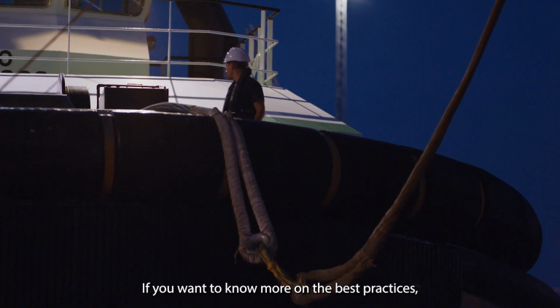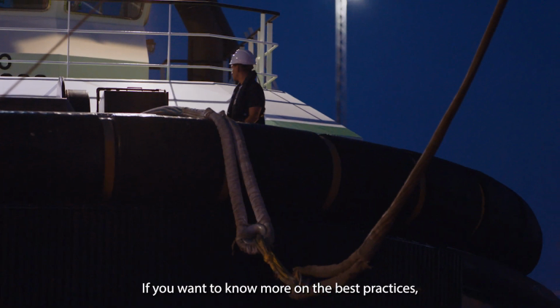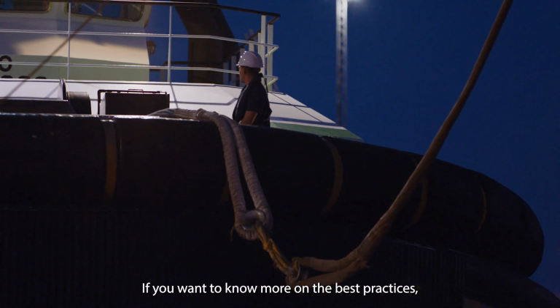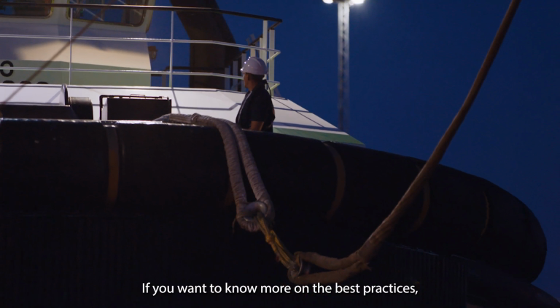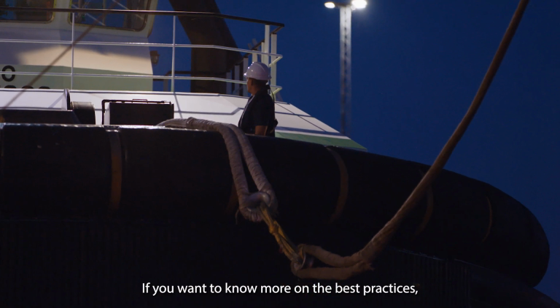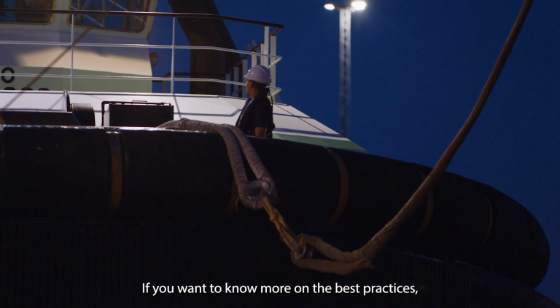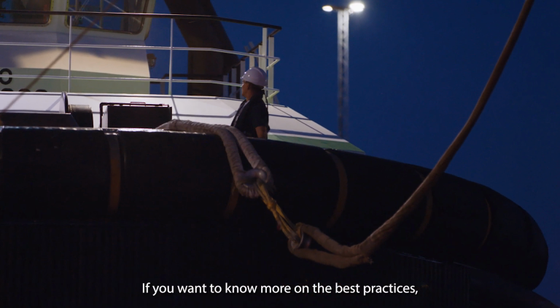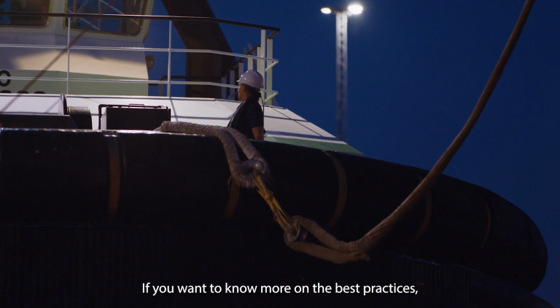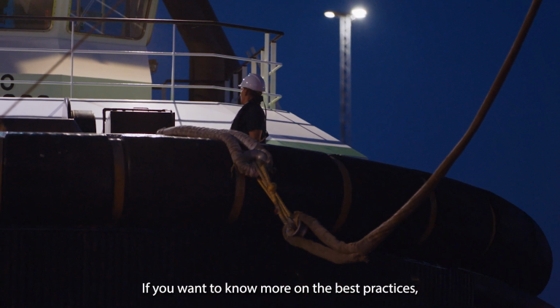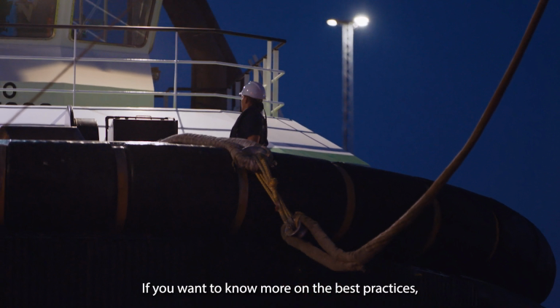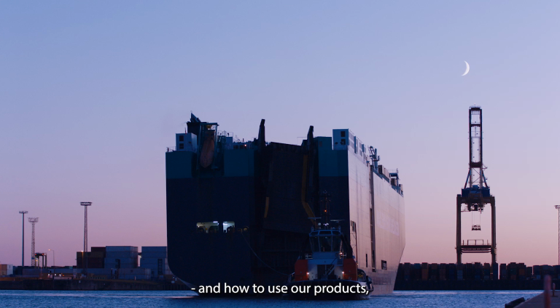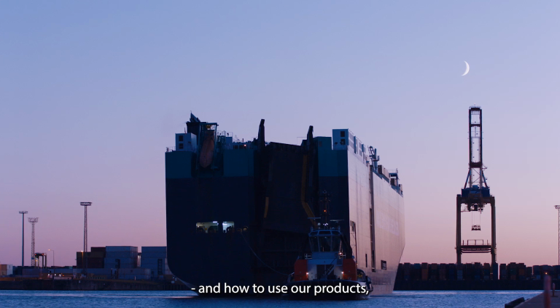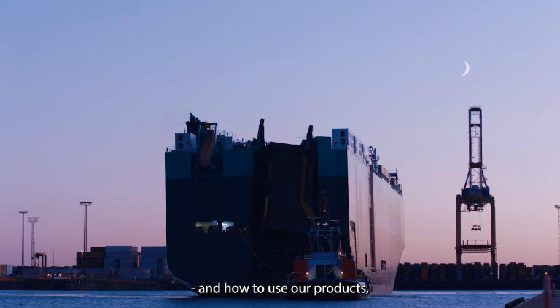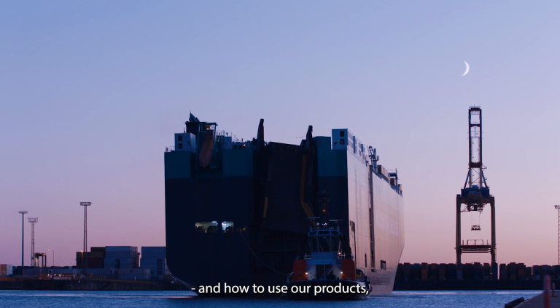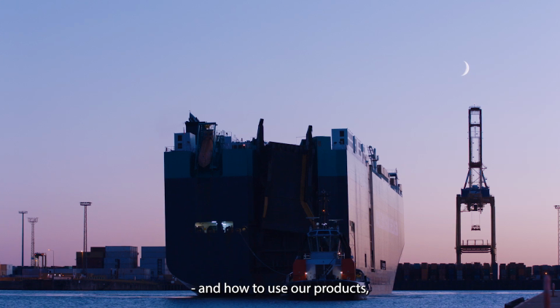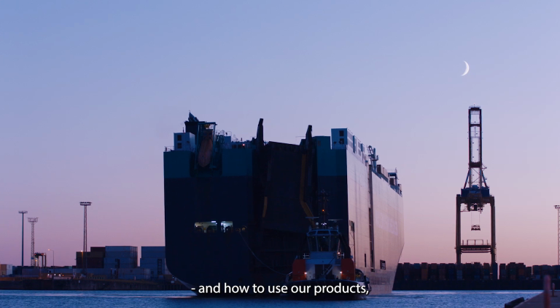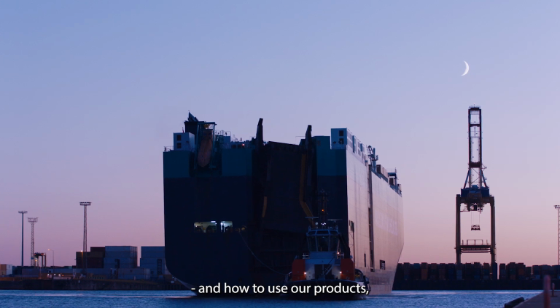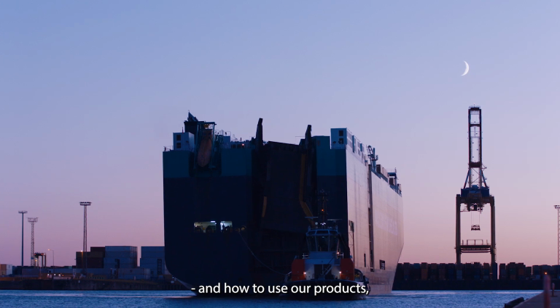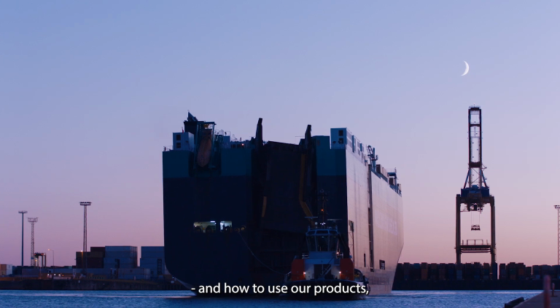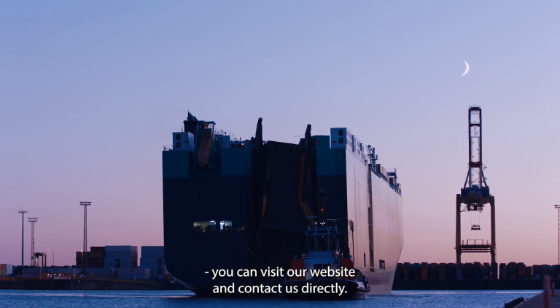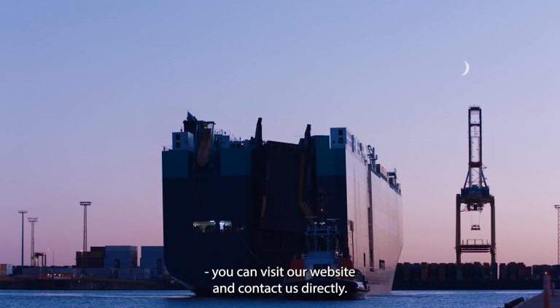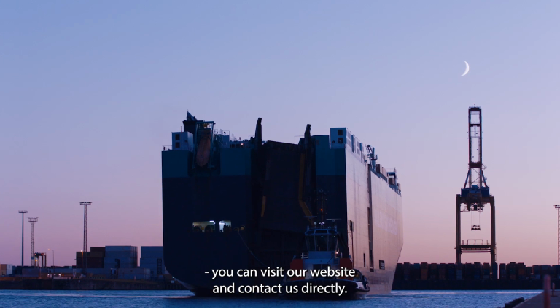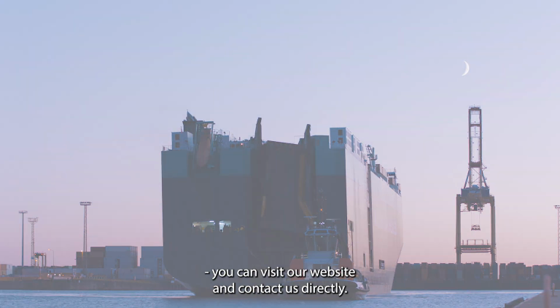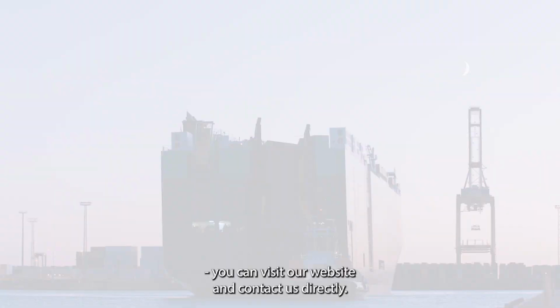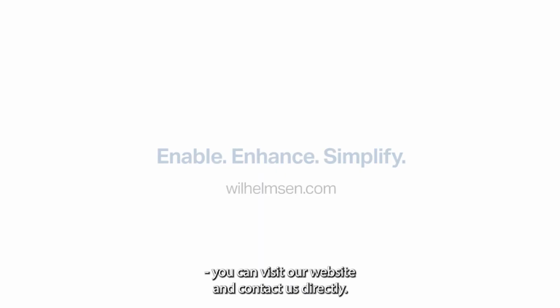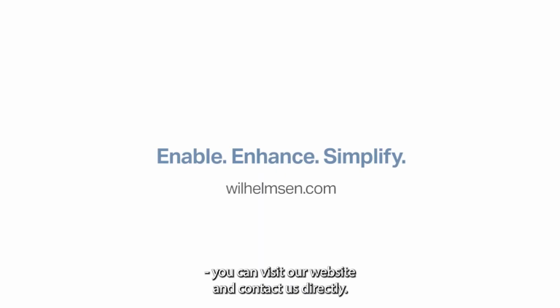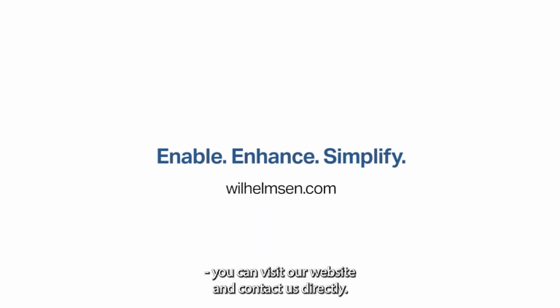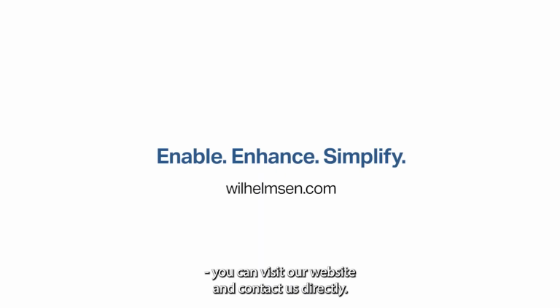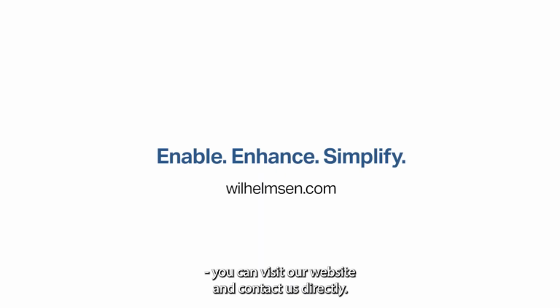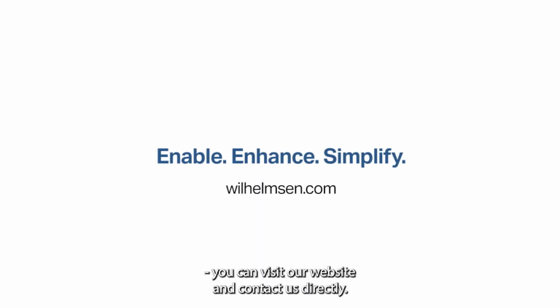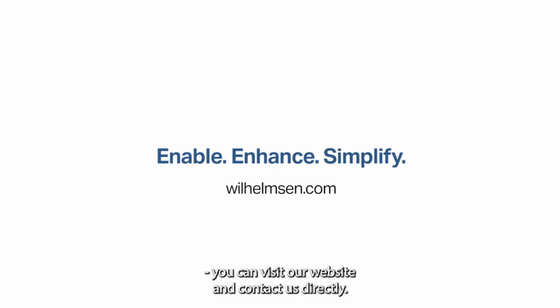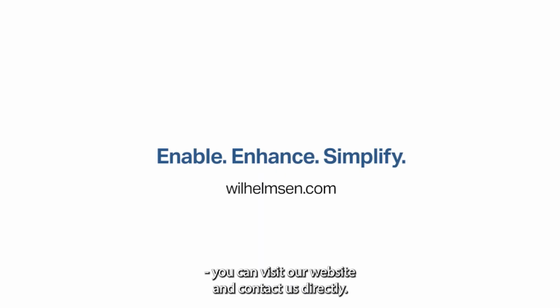If you want to know more on the best practices and how to use our products, you can visit our website and contact us directly.